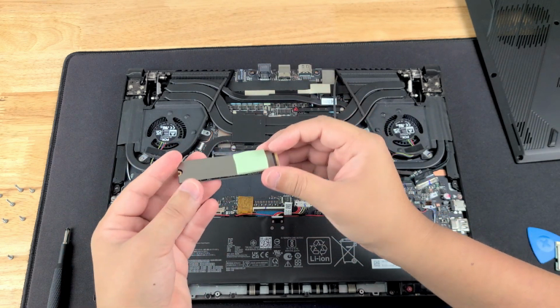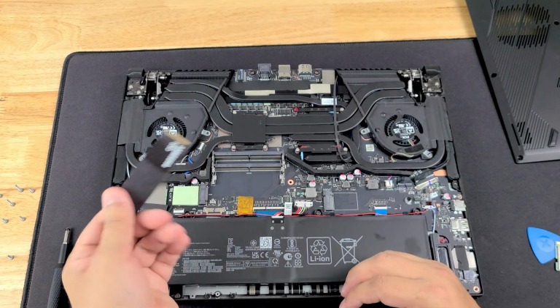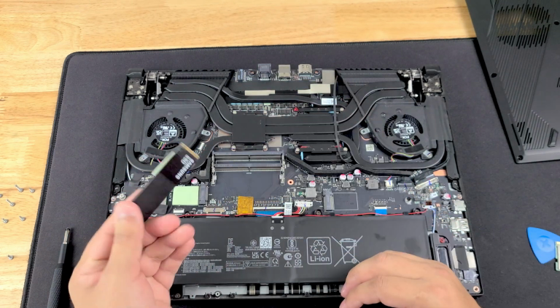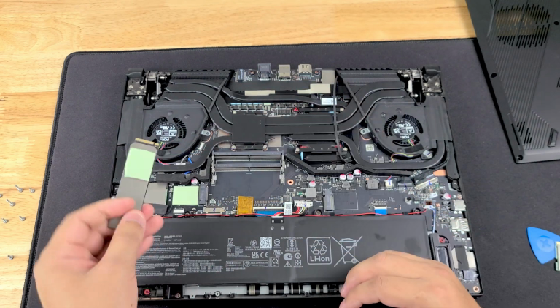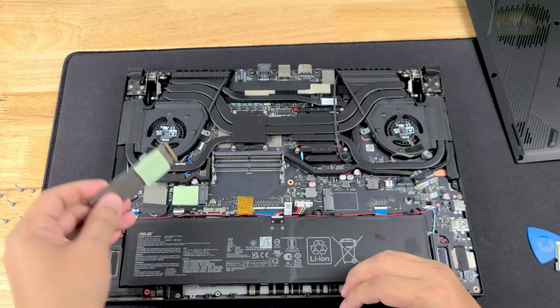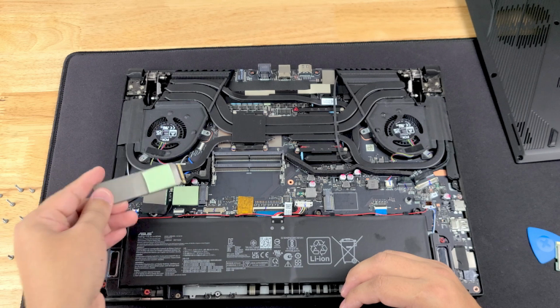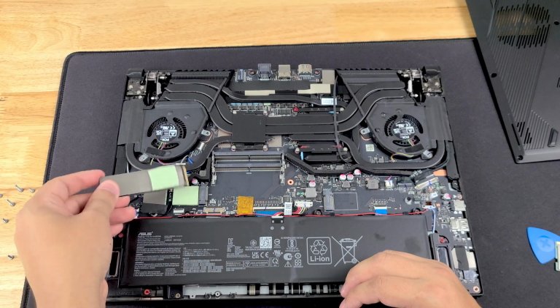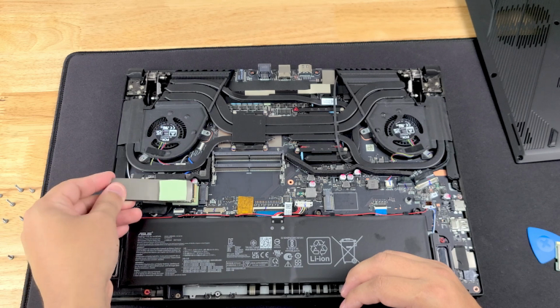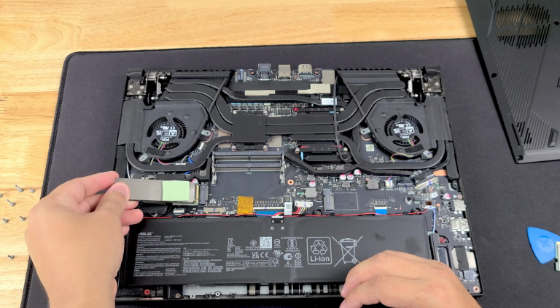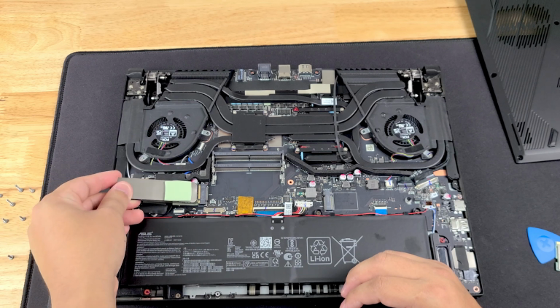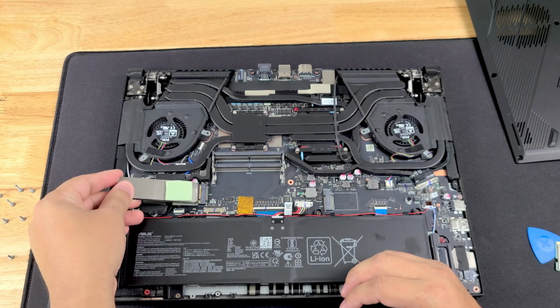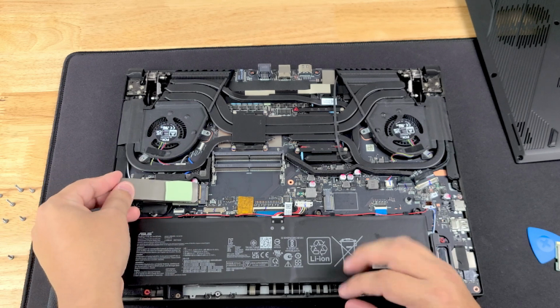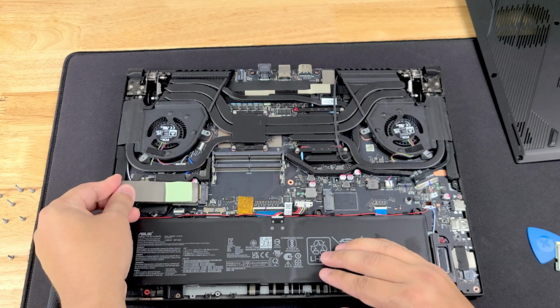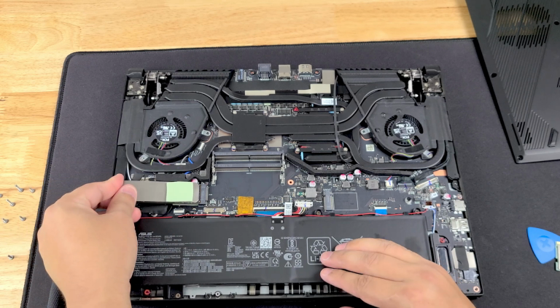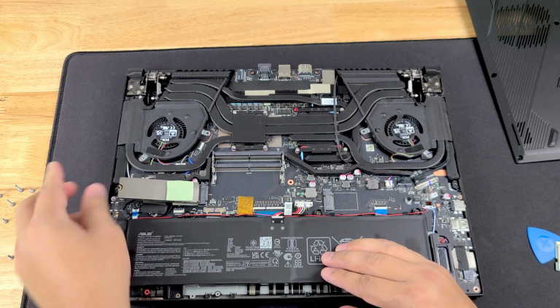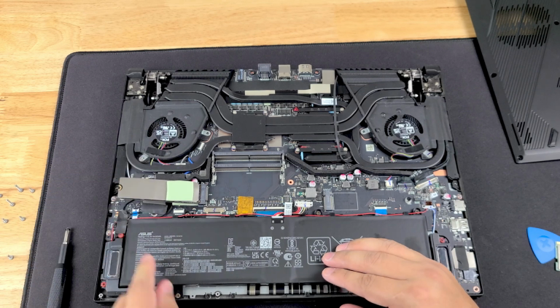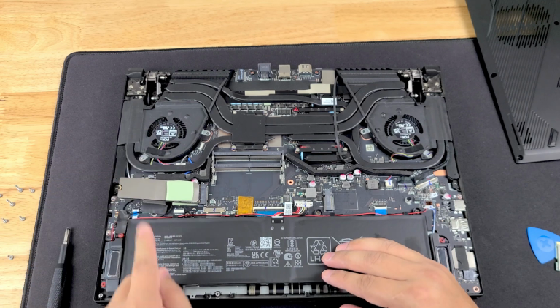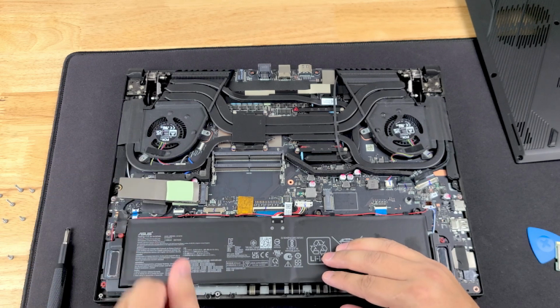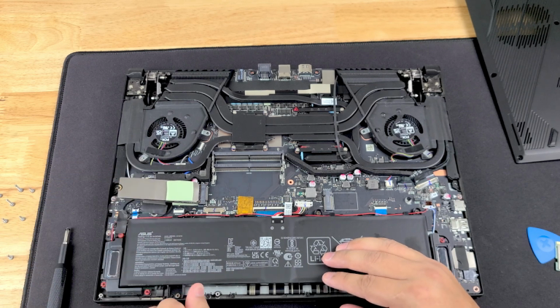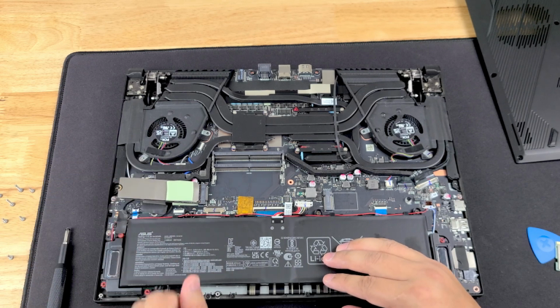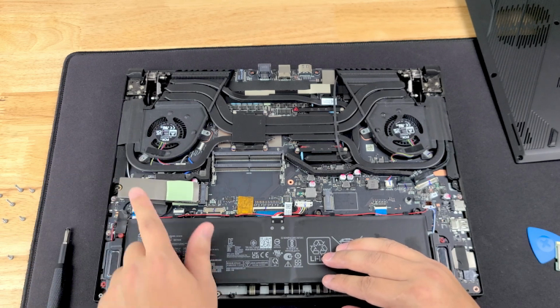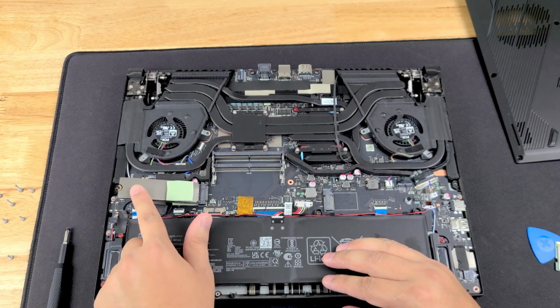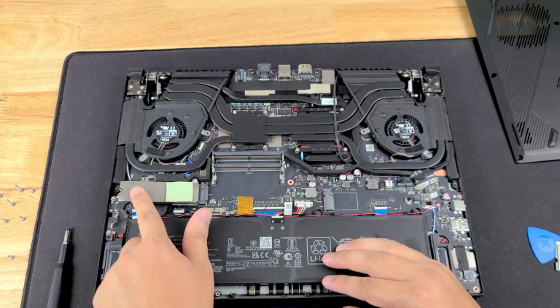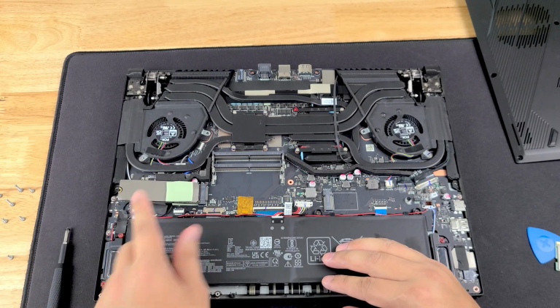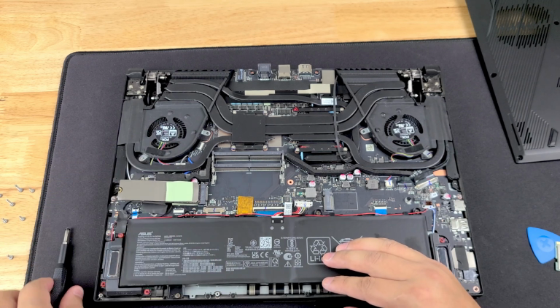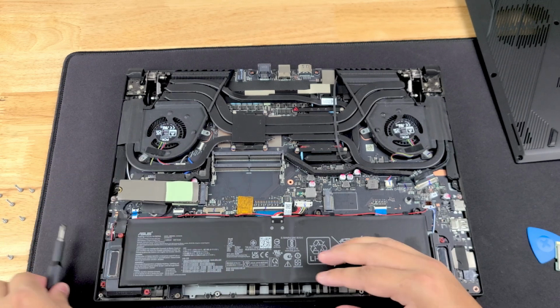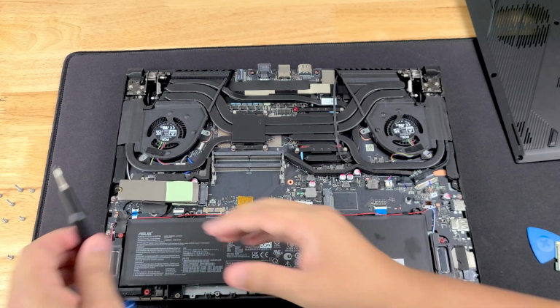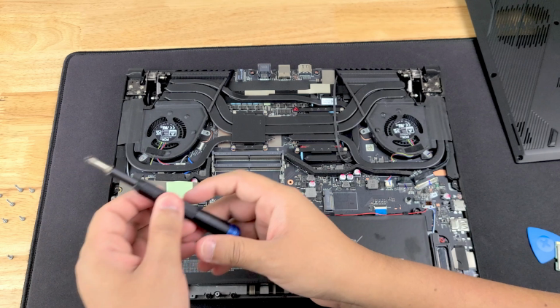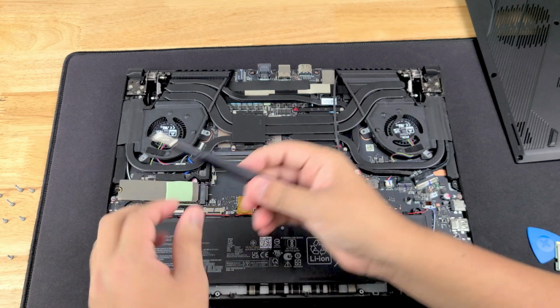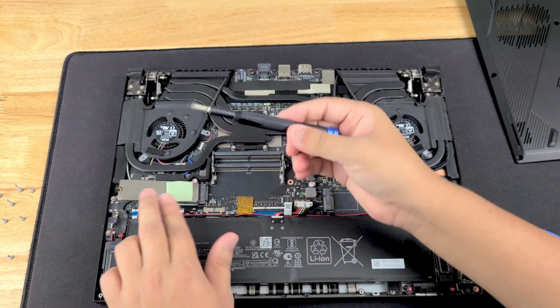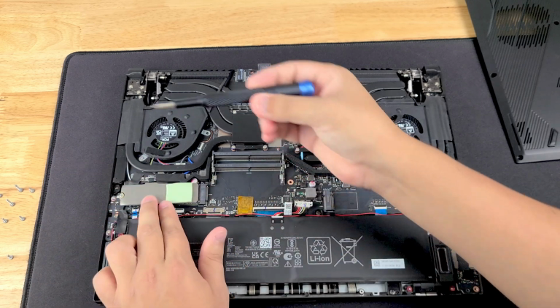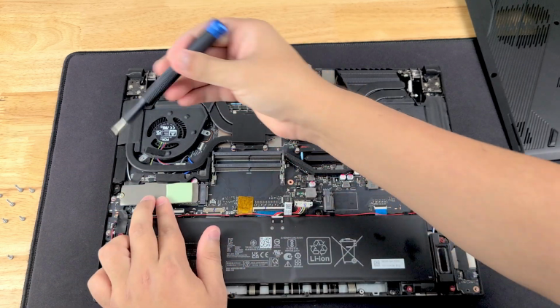Once you've done that, put your NVMe right back in — it goes in at an angle just like that — and then put in the screw.